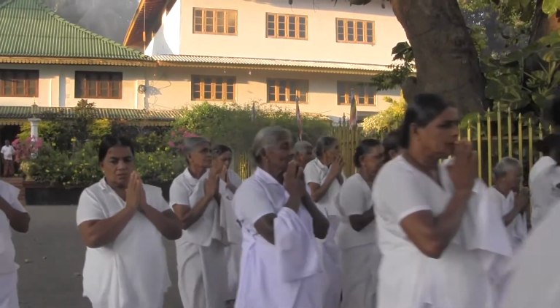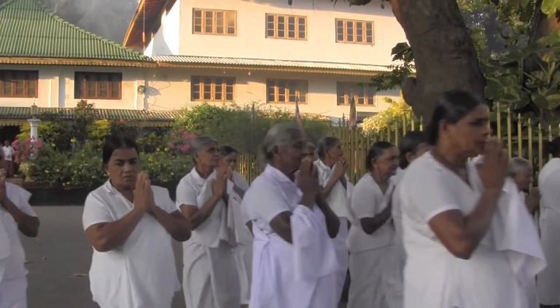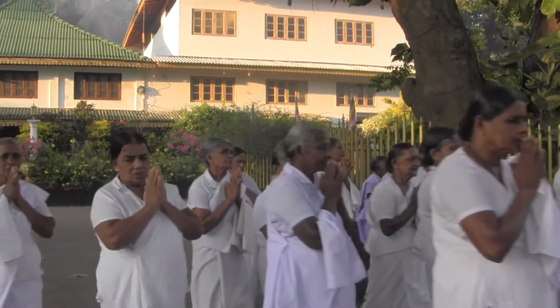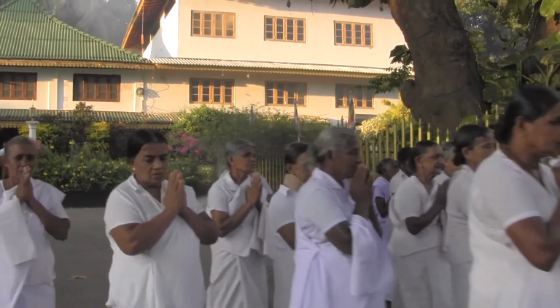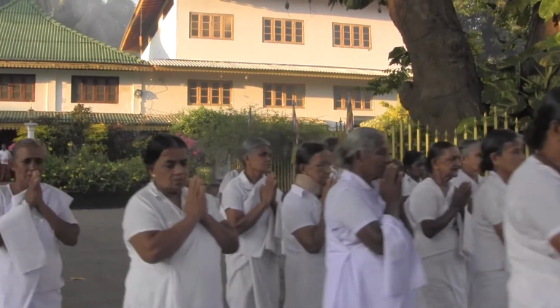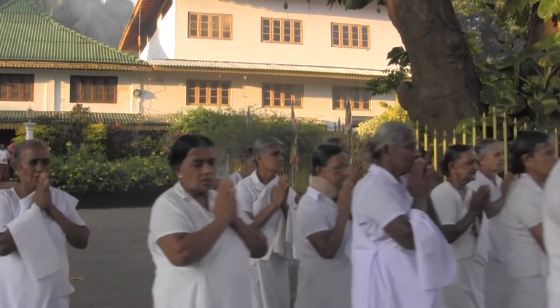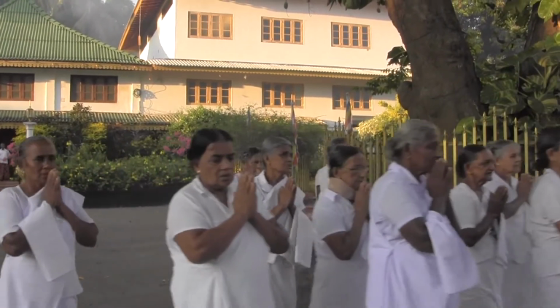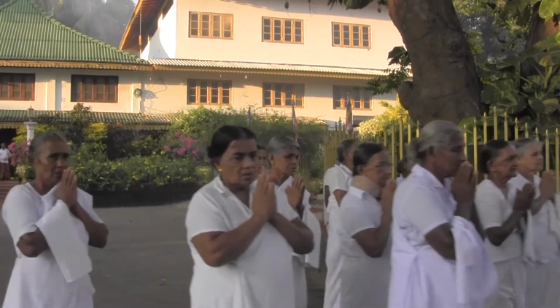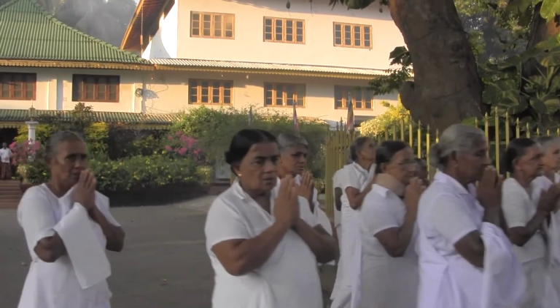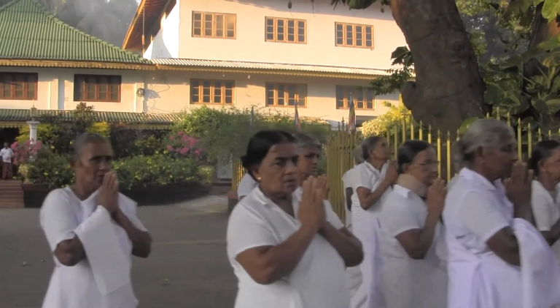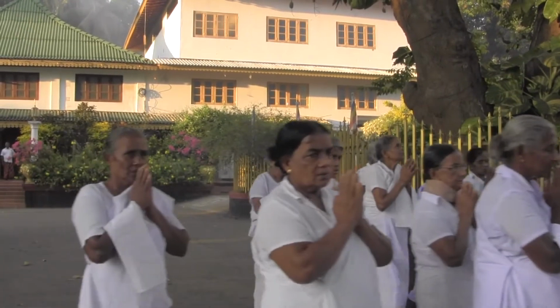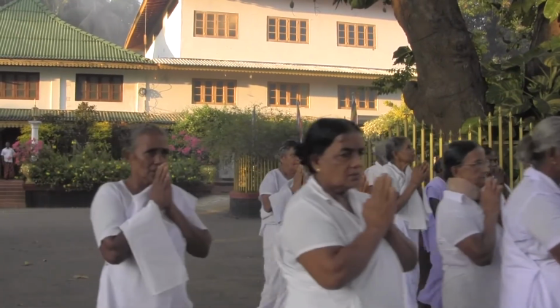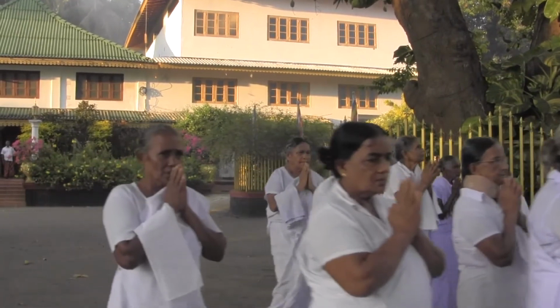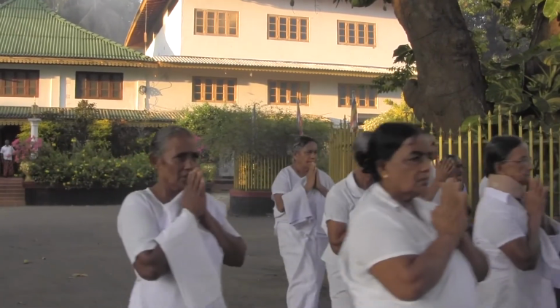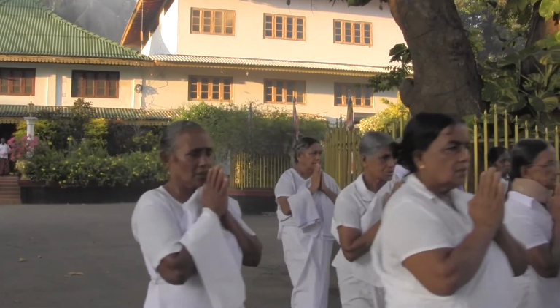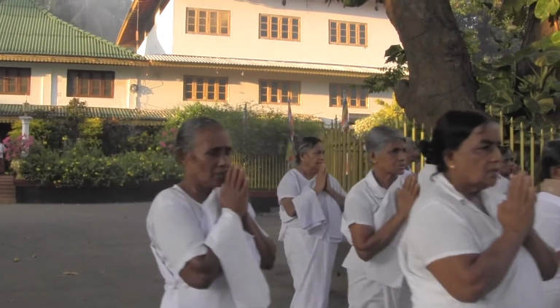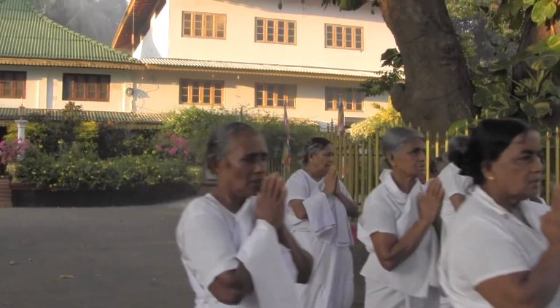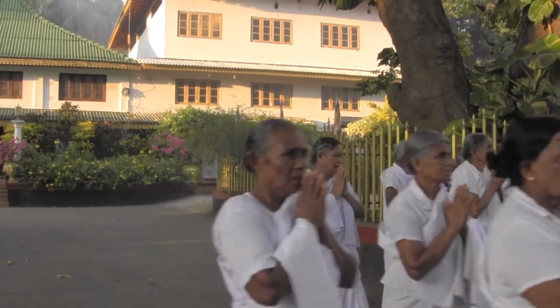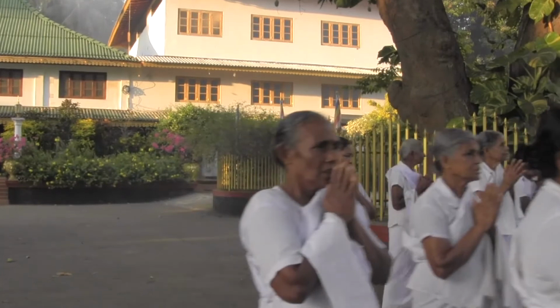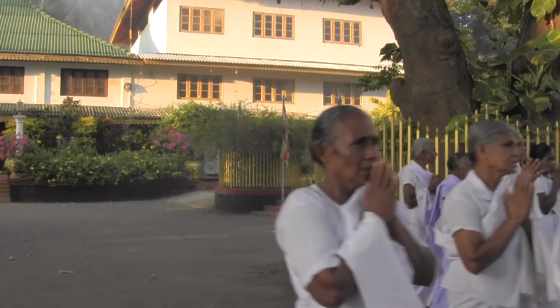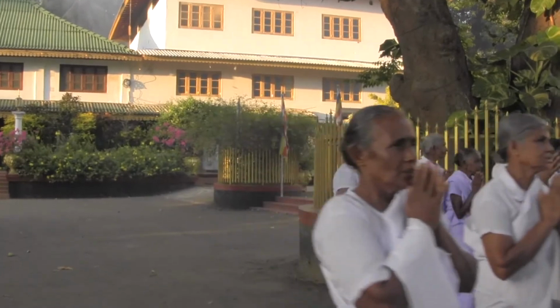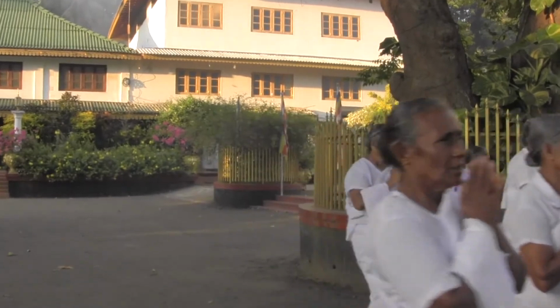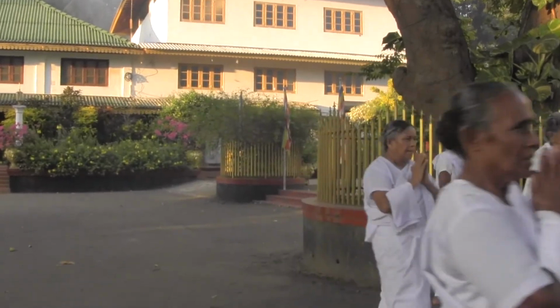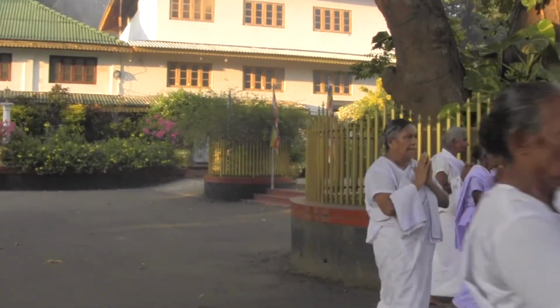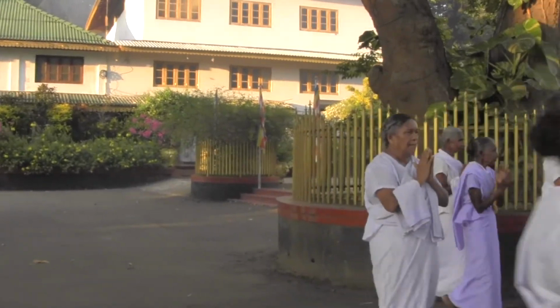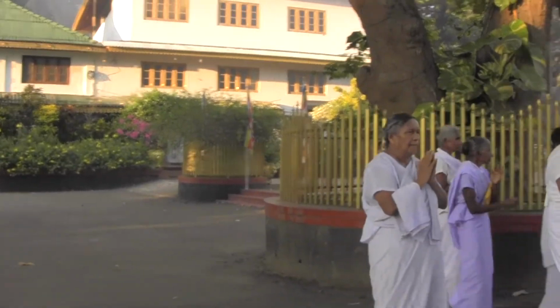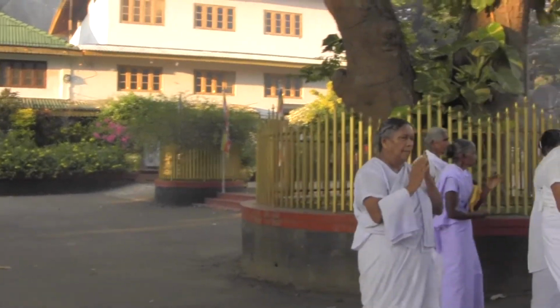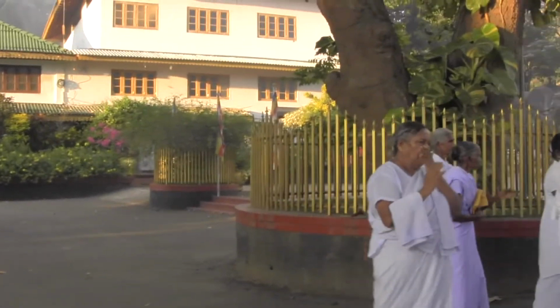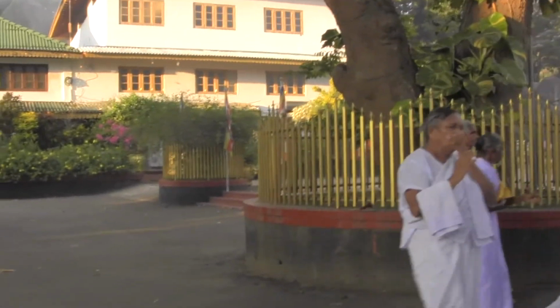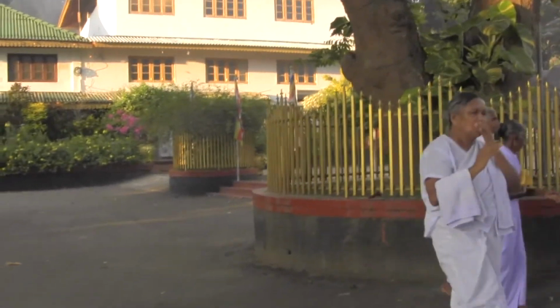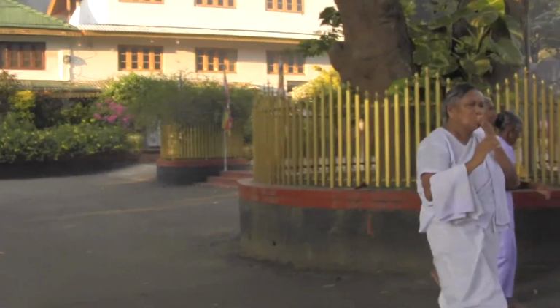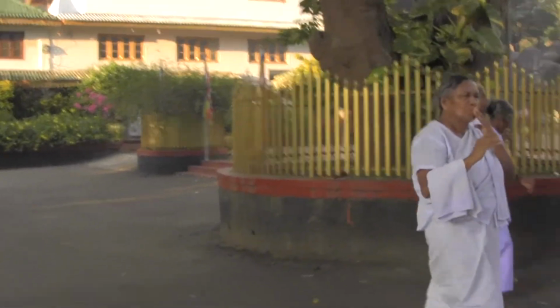This temple is pretty incredible. The temple is worth the visit. If you are in Dambulla, please drop by.